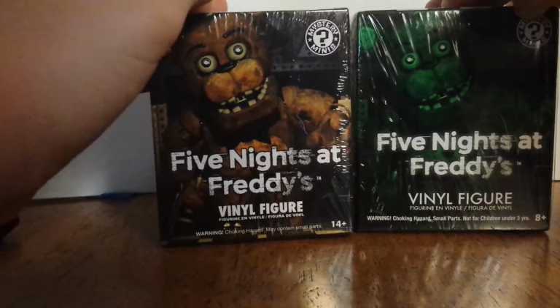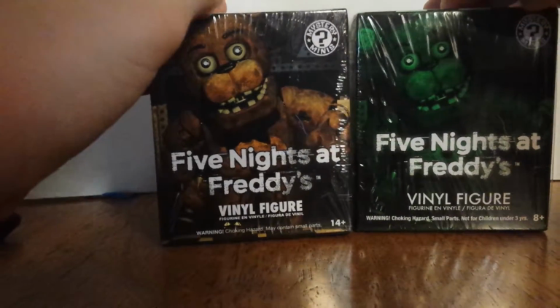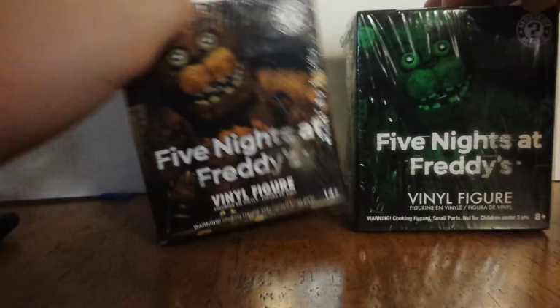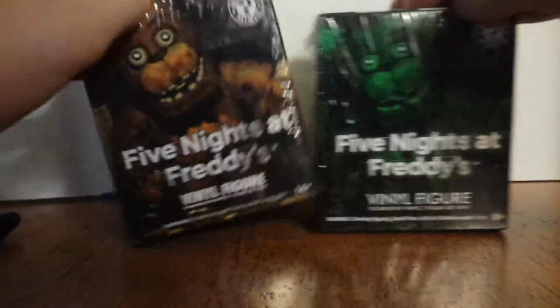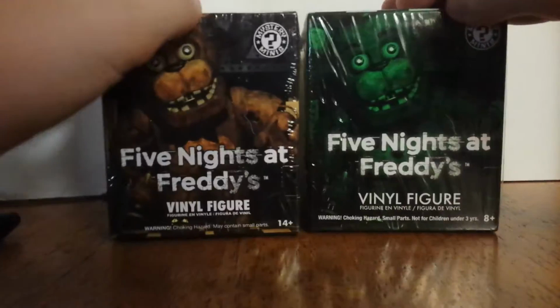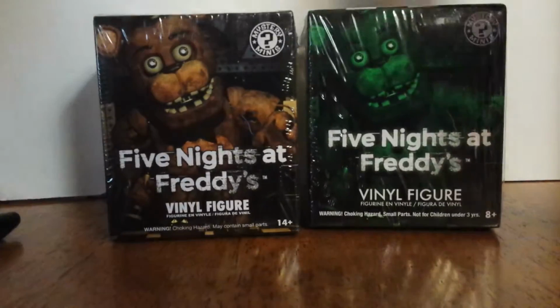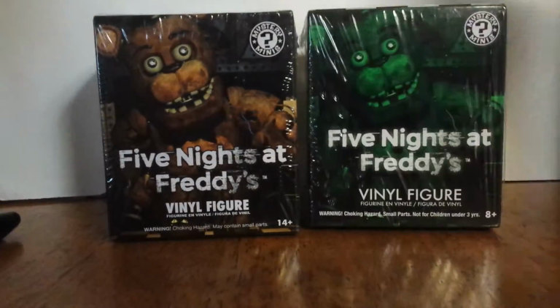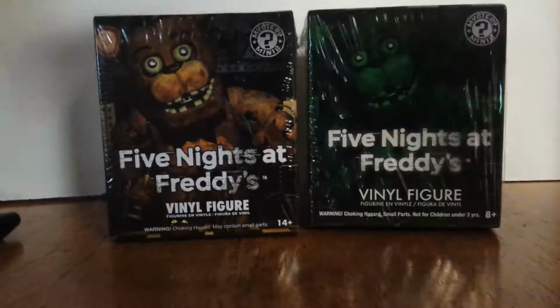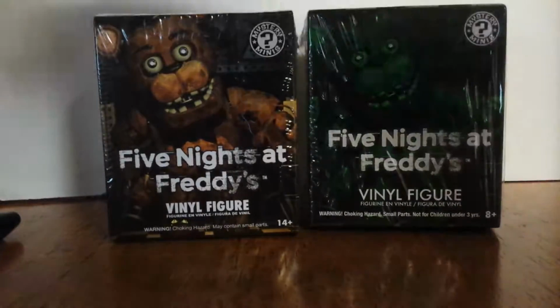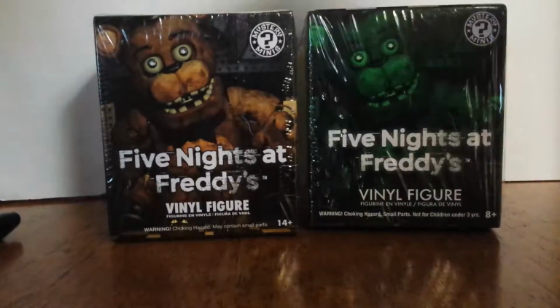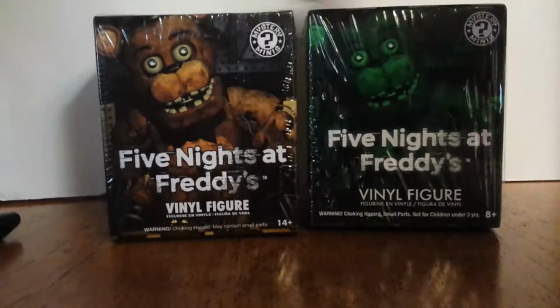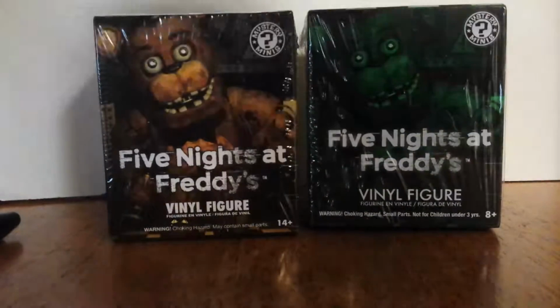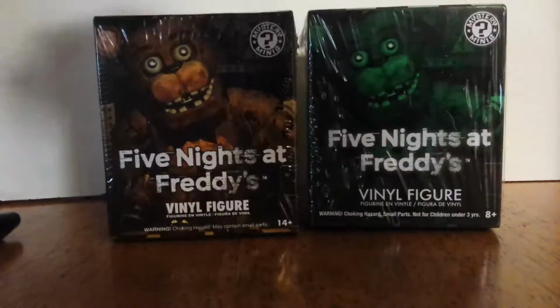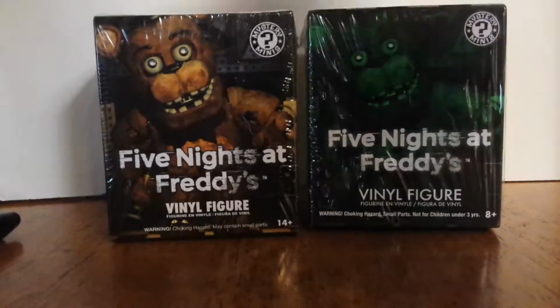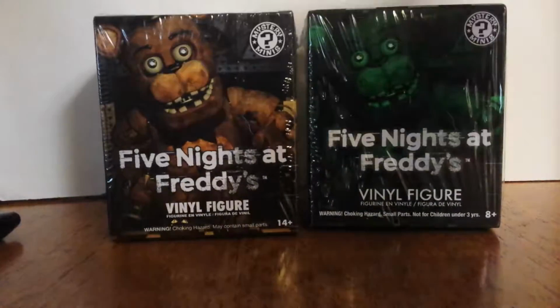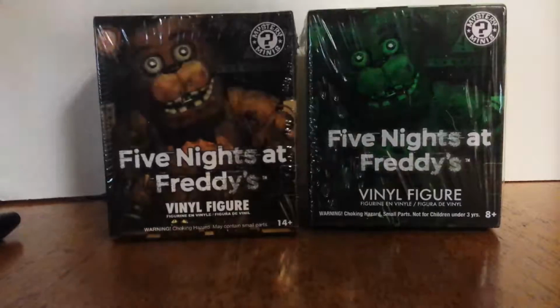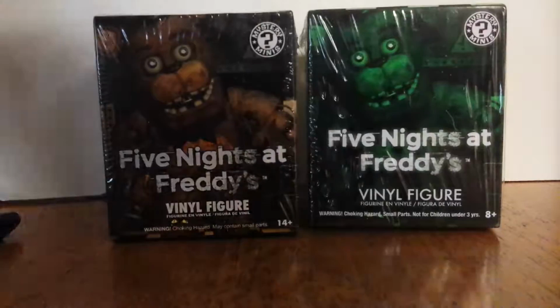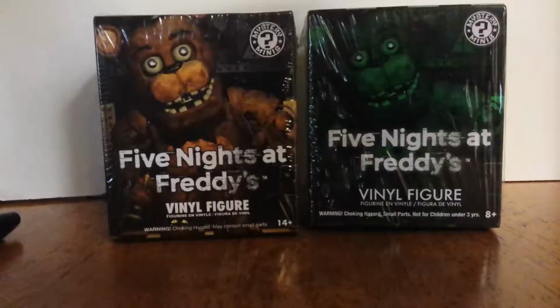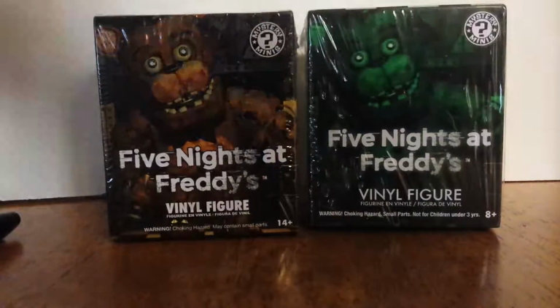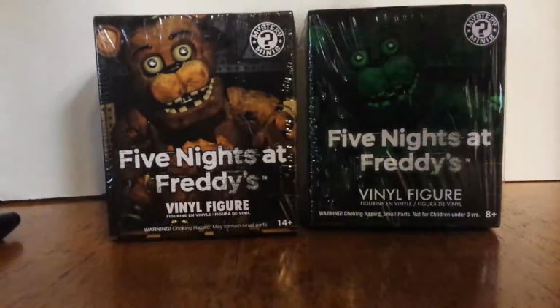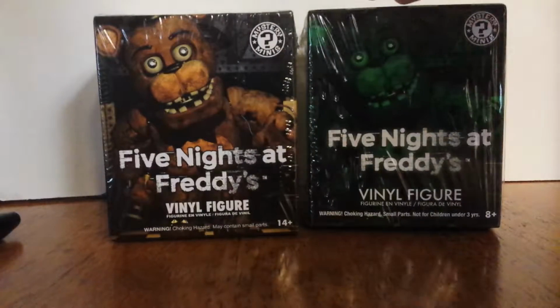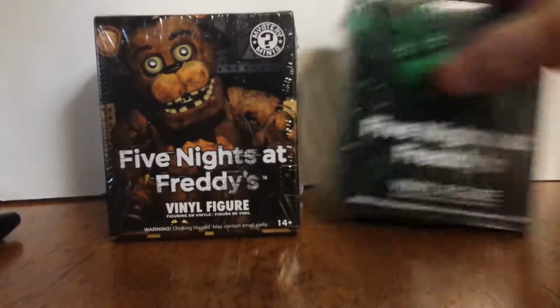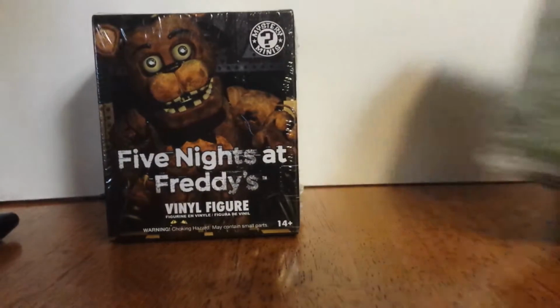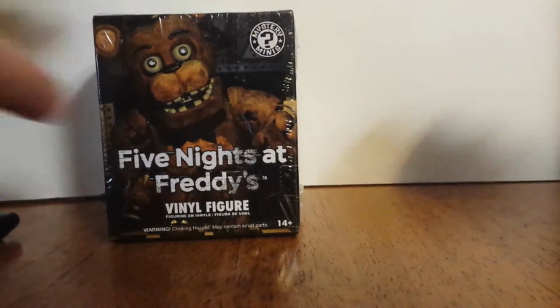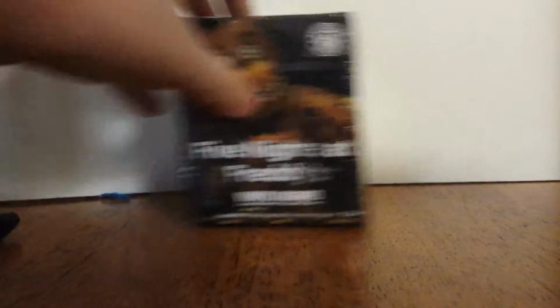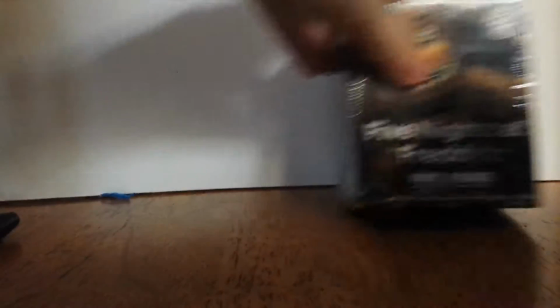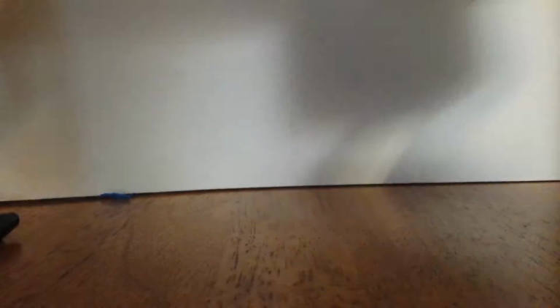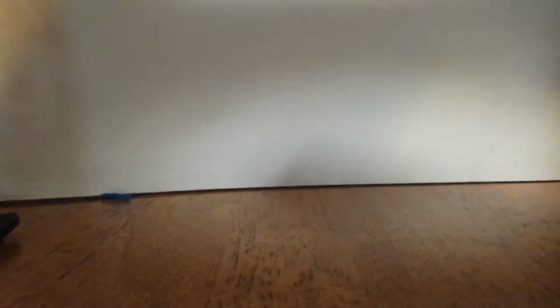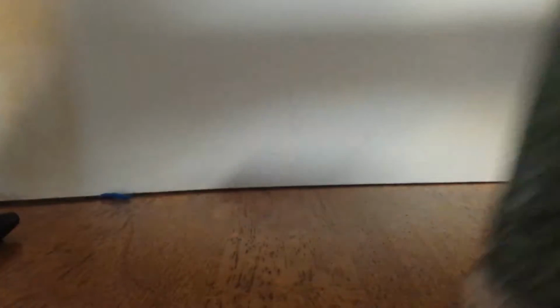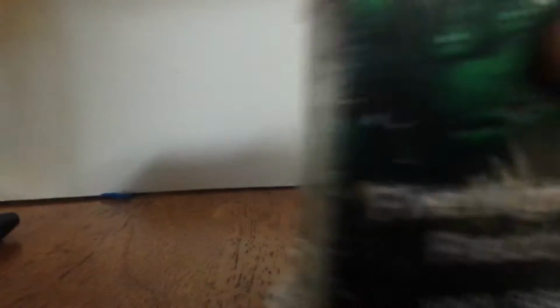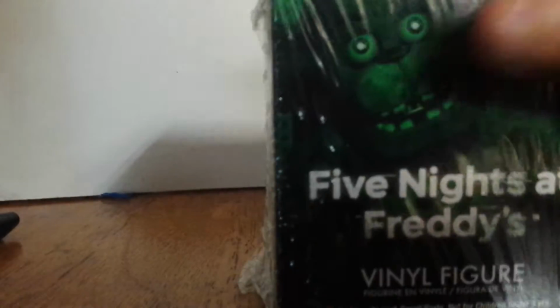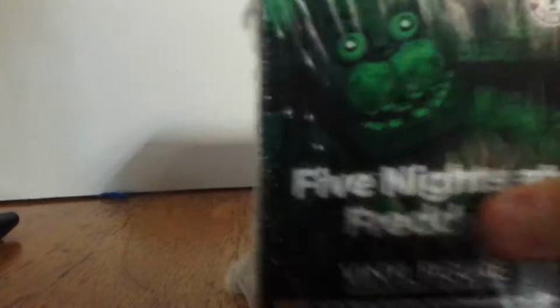Which one should I open first? Eeny, meeny, miny, moe, catch a tiger by the toe, if he hollers let him go, eeny, meeny, miny, moe. Okay, the glow-in-the-dark one — I'll open the glow-in-the-dark one first.